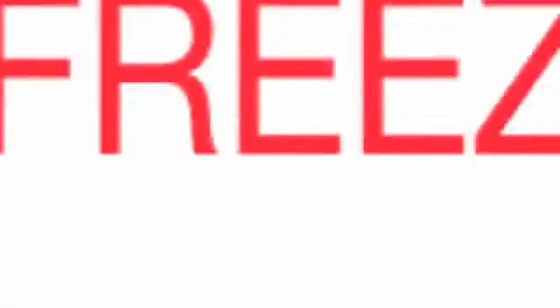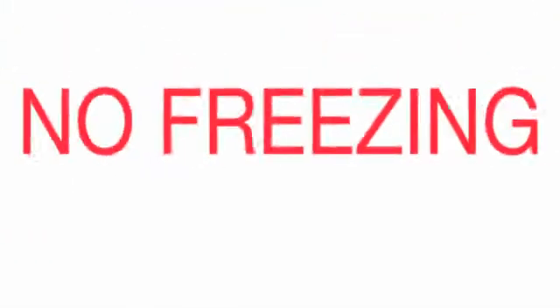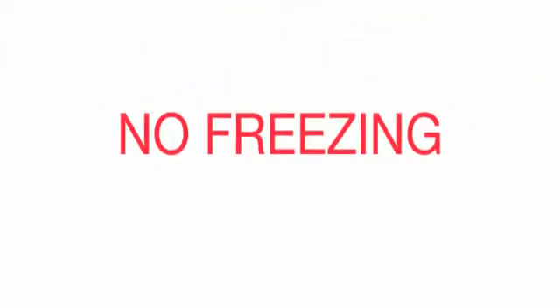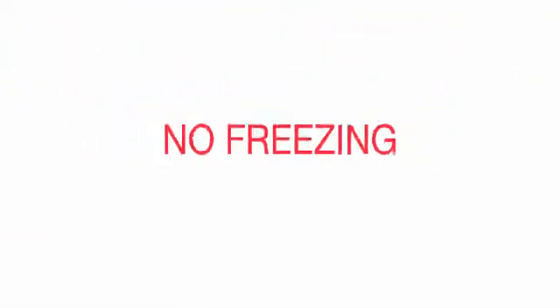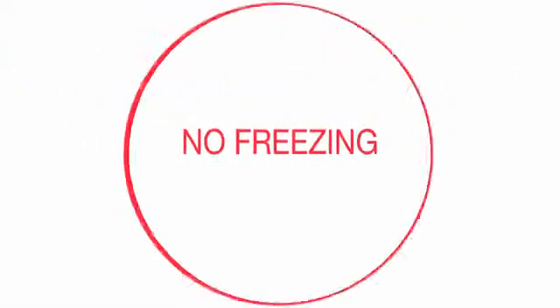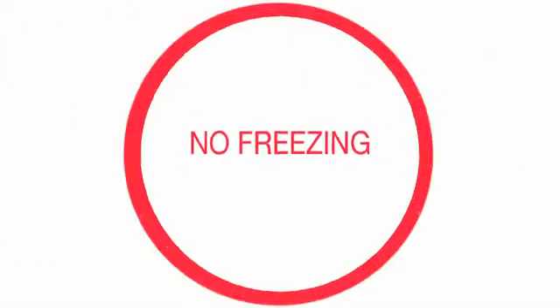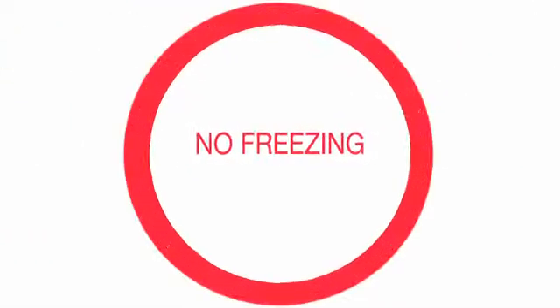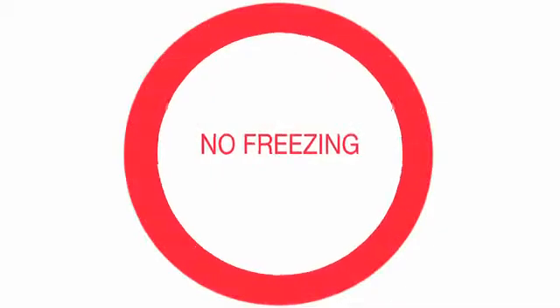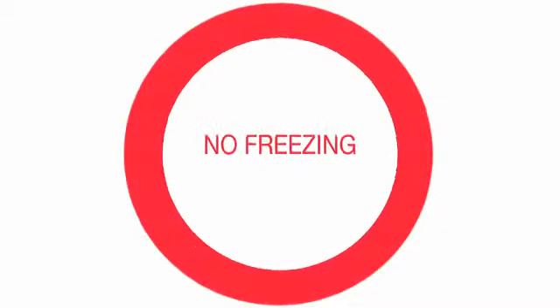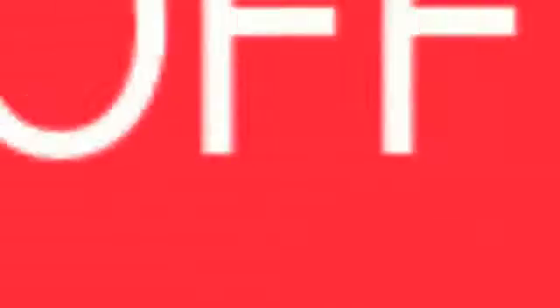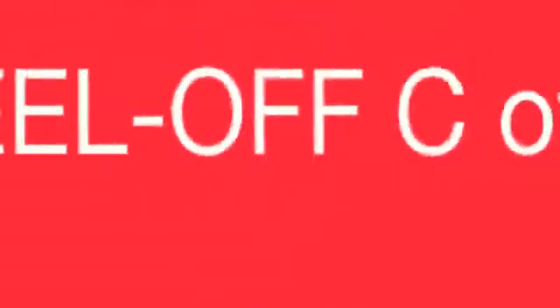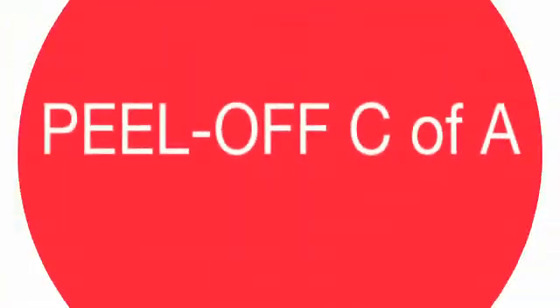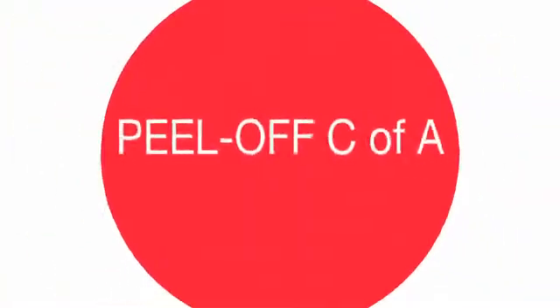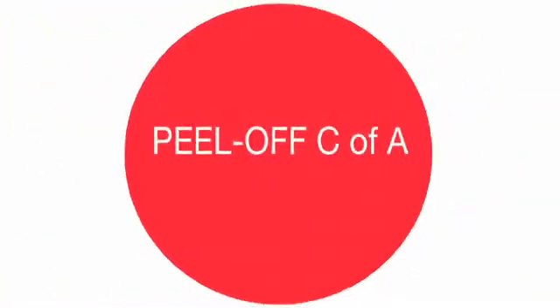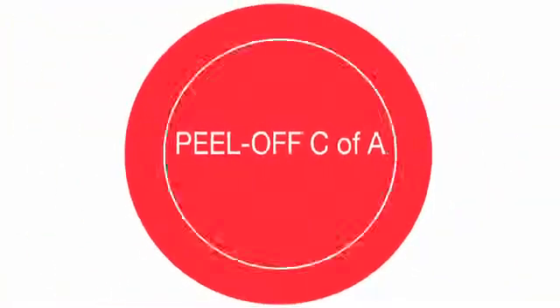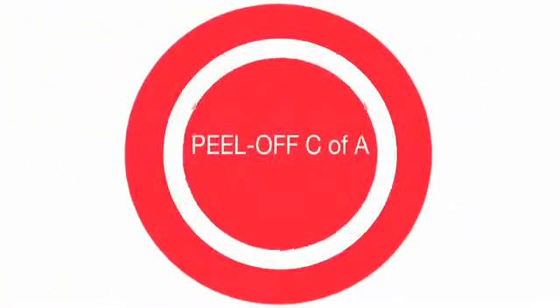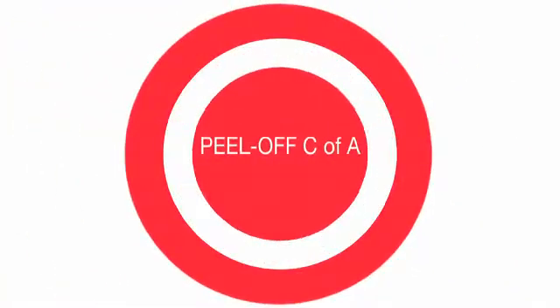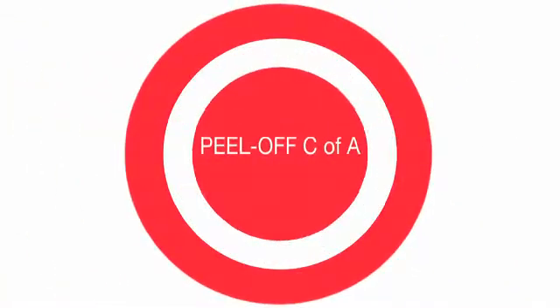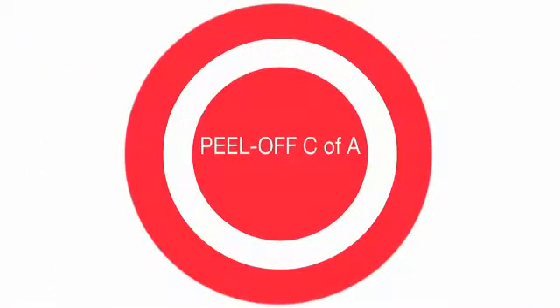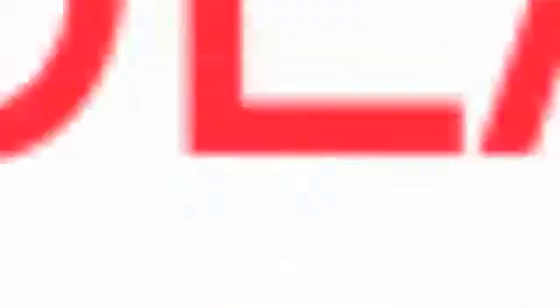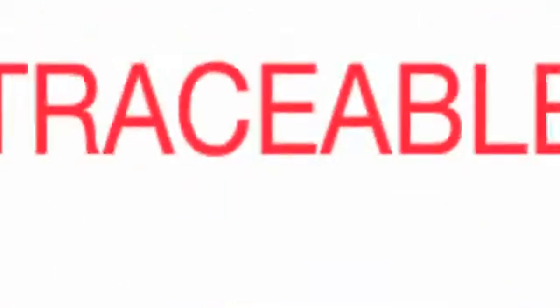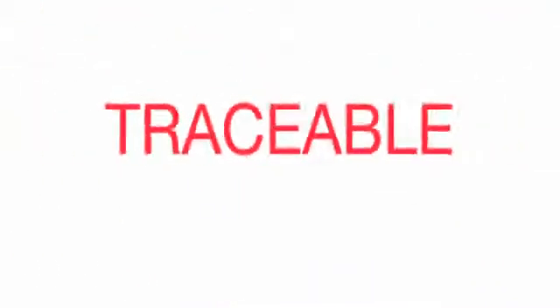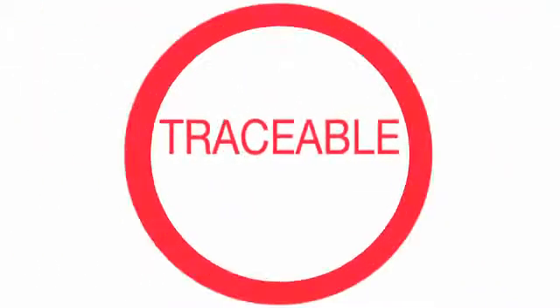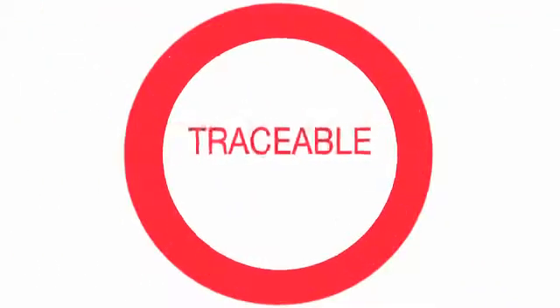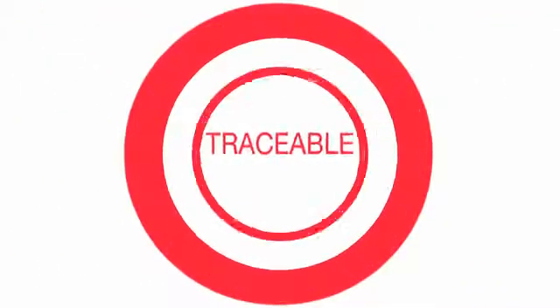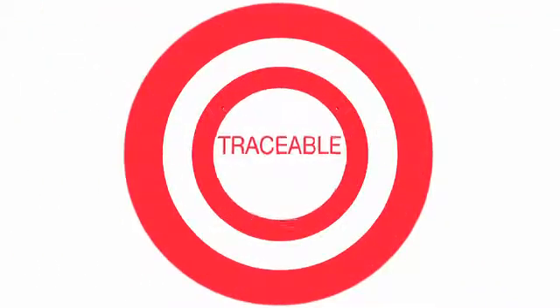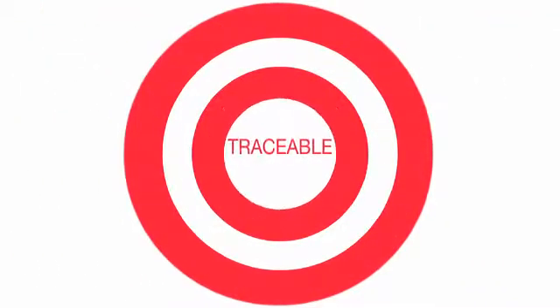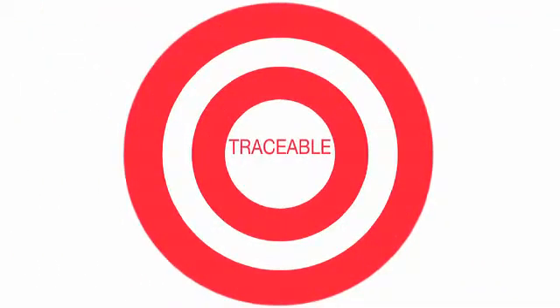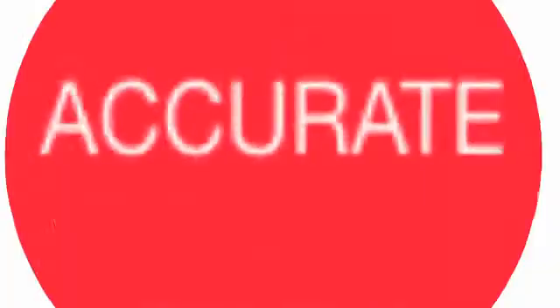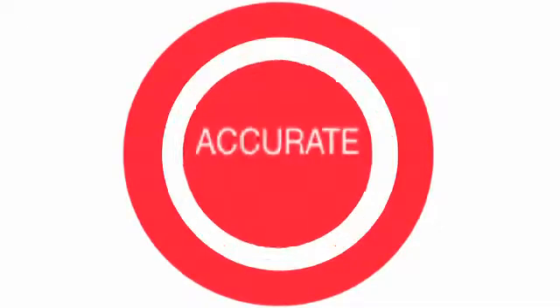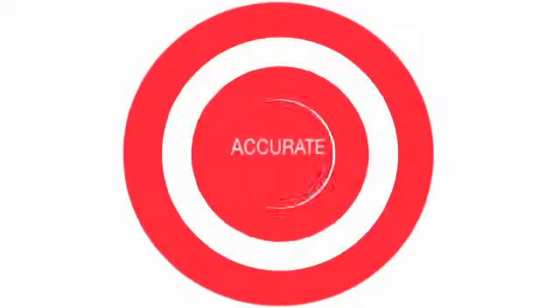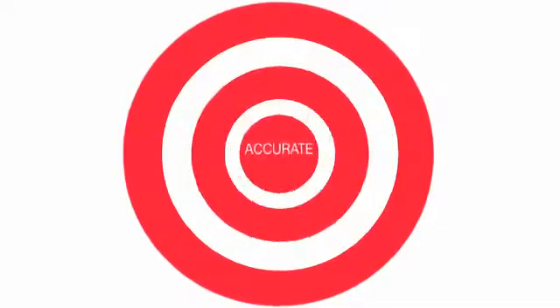No freezing required. Peel off certificate of assay. Traceable. Accurate.